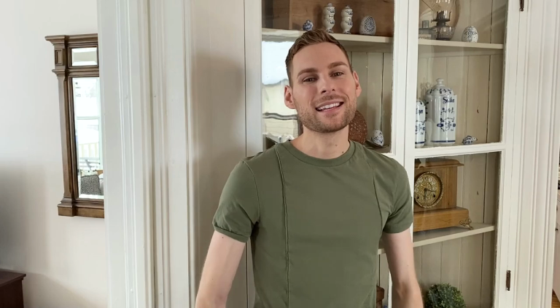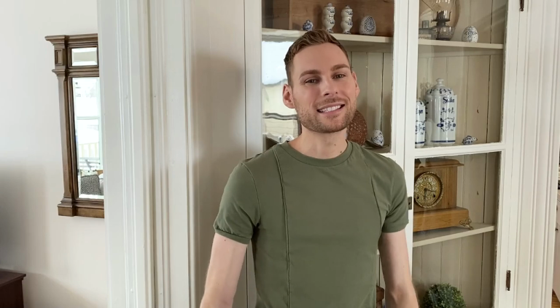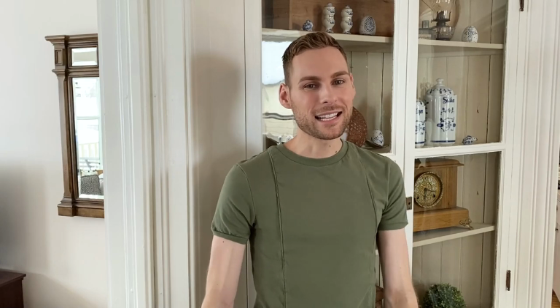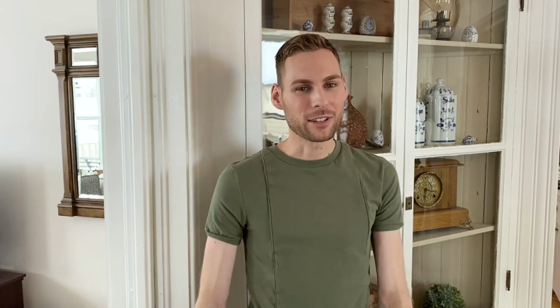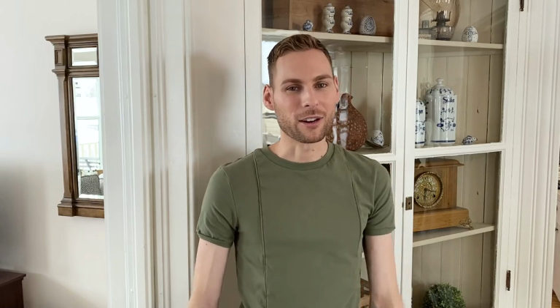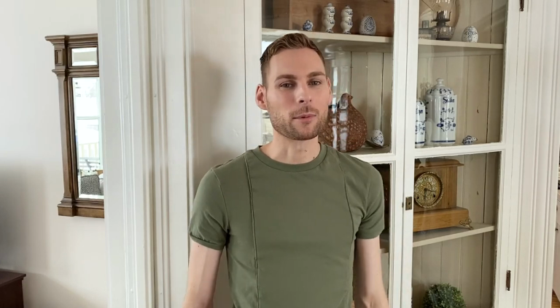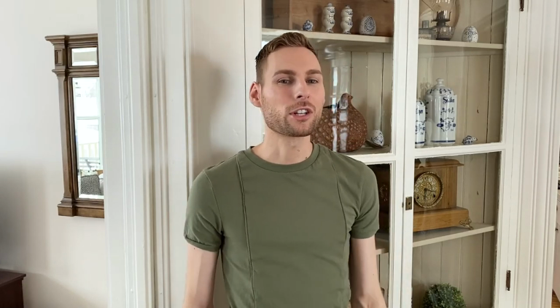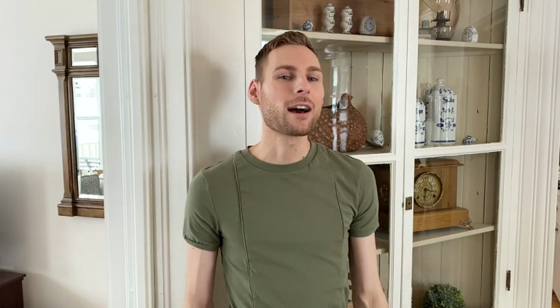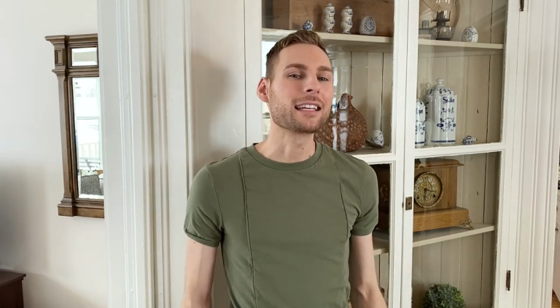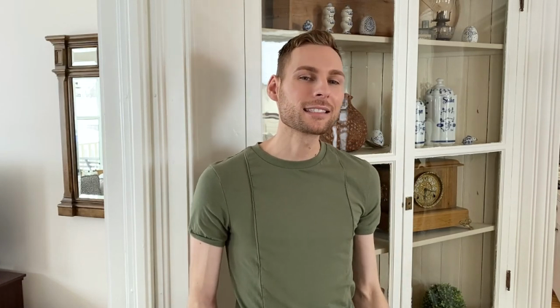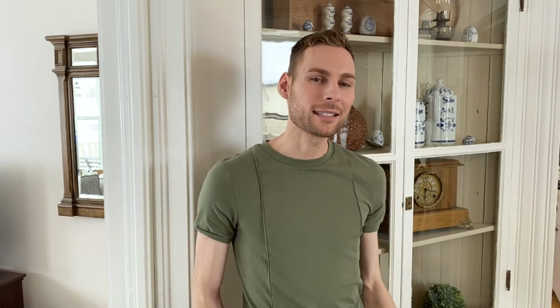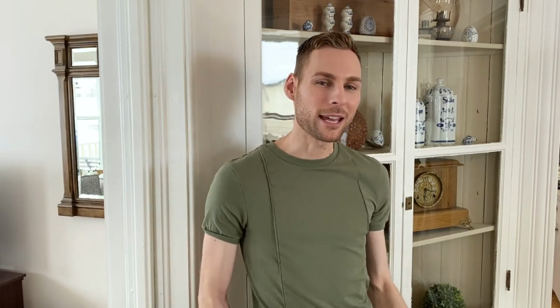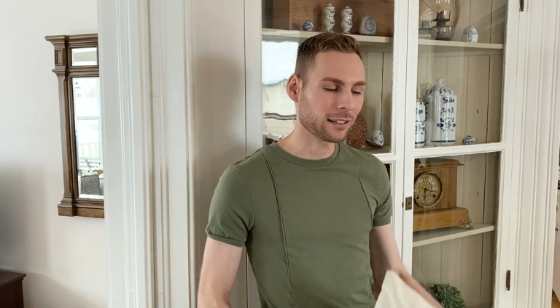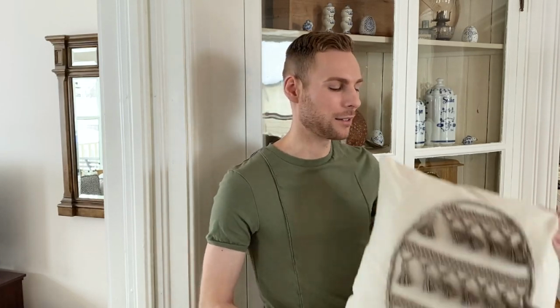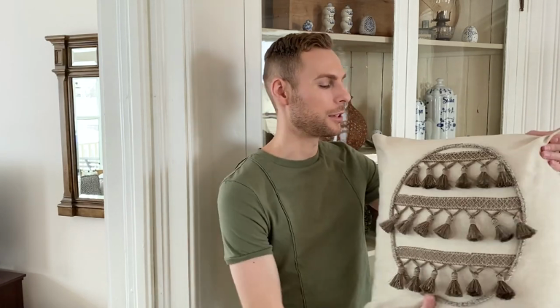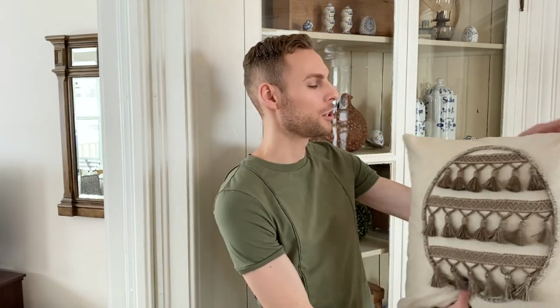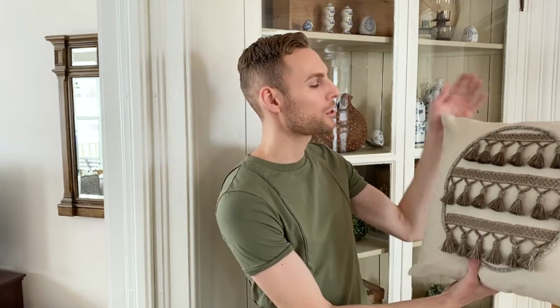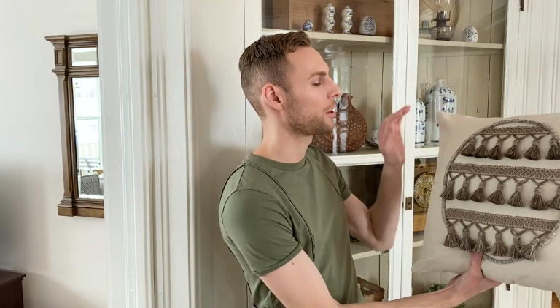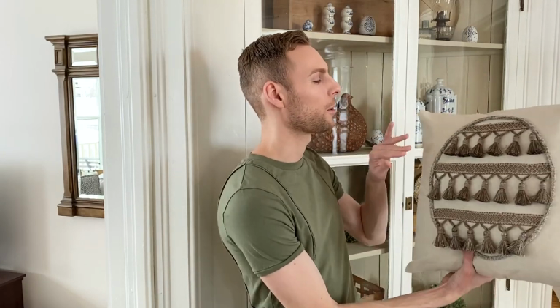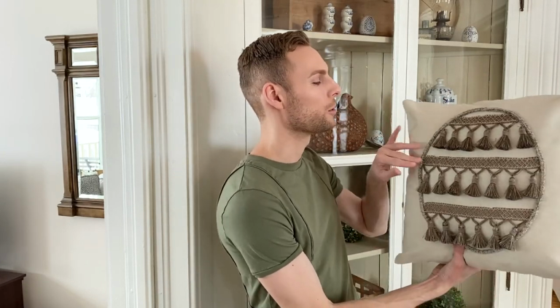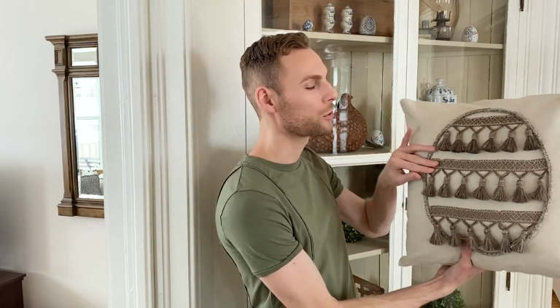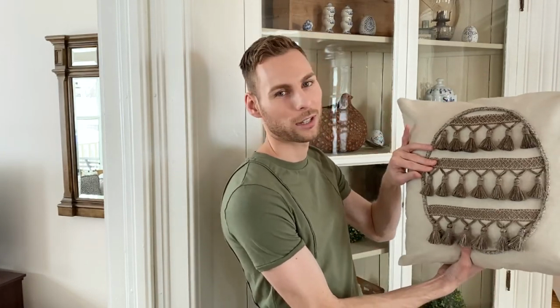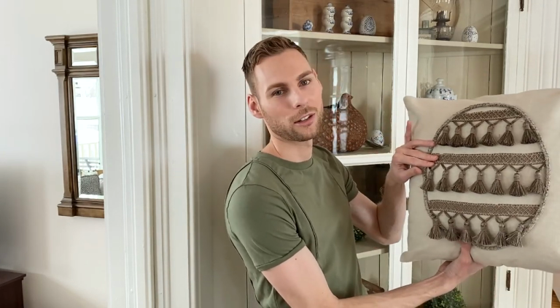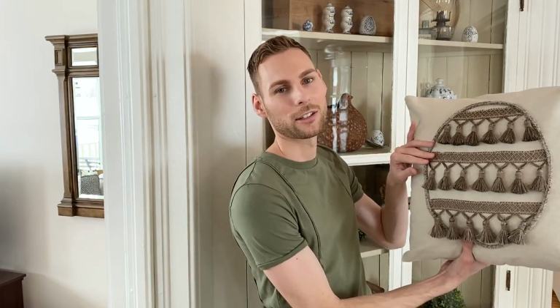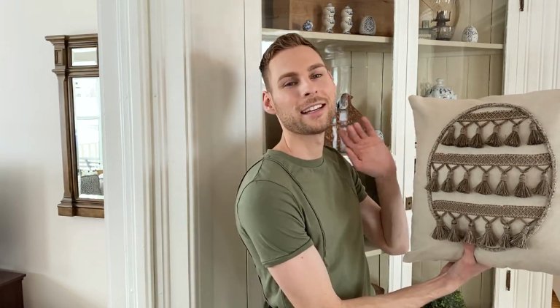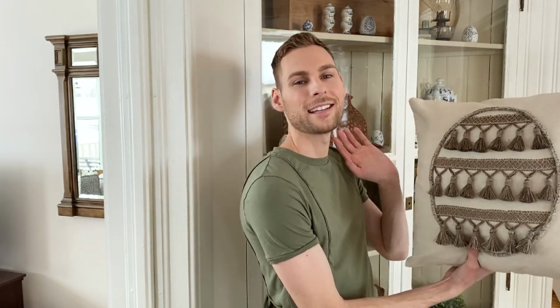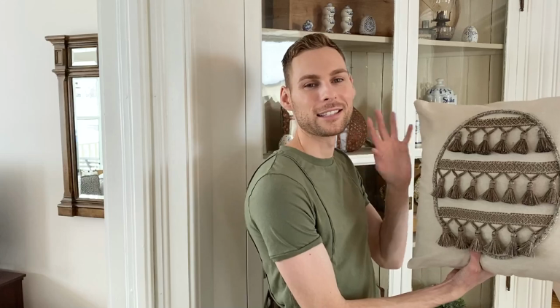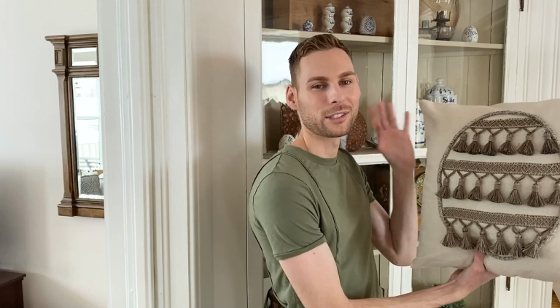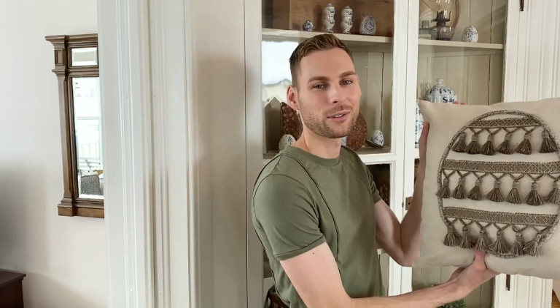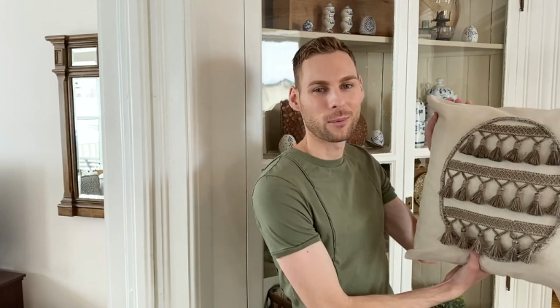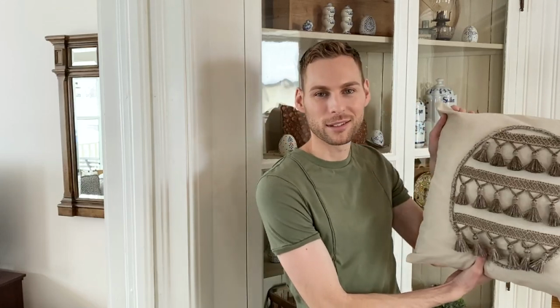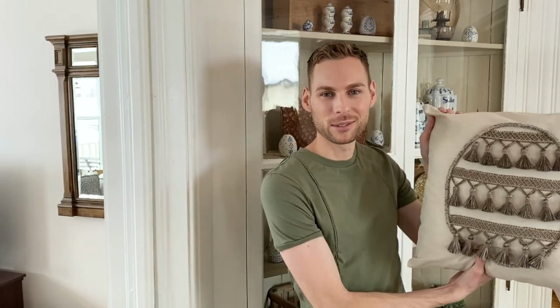In today's video, I'm going to show you how to easily make some no-sew, neutral-colored Easter throw pillows.